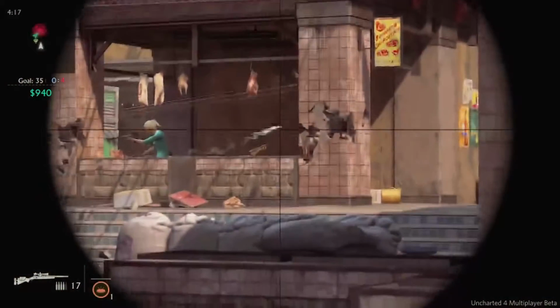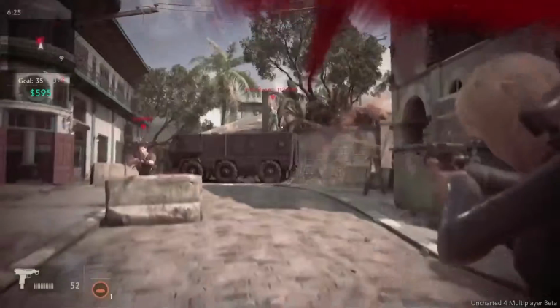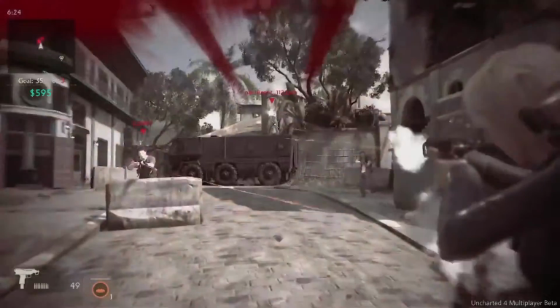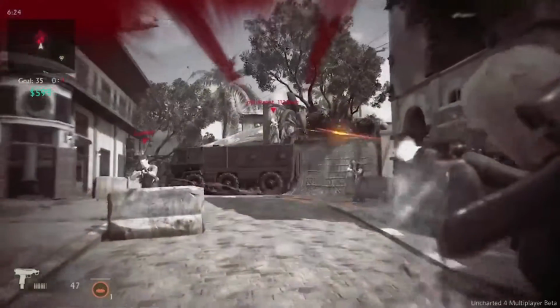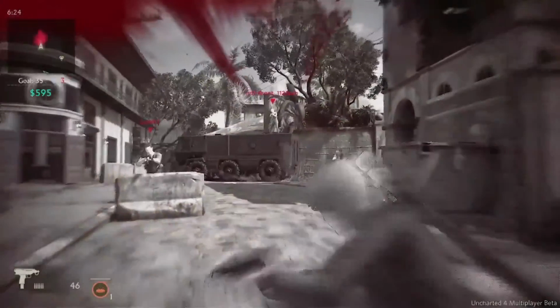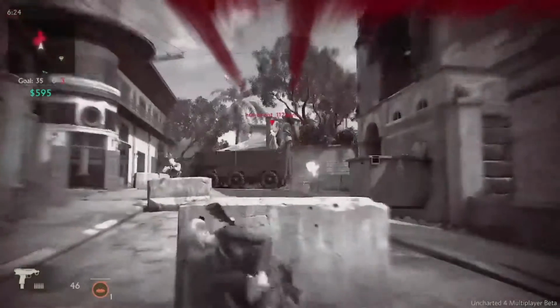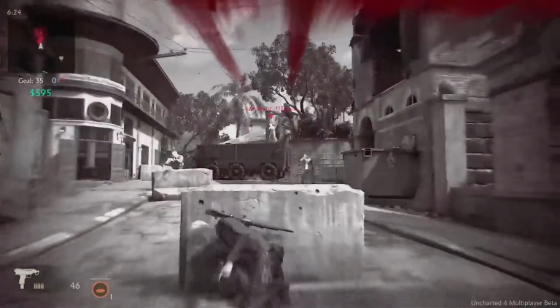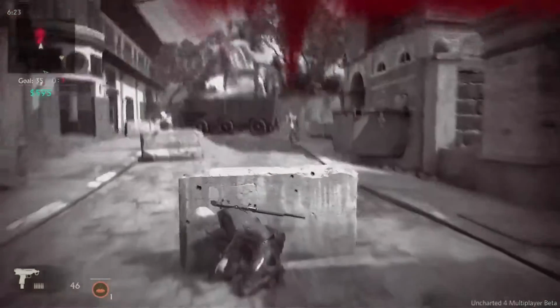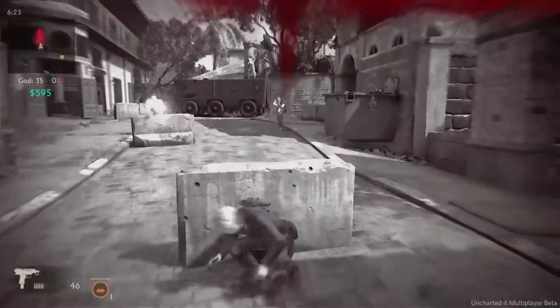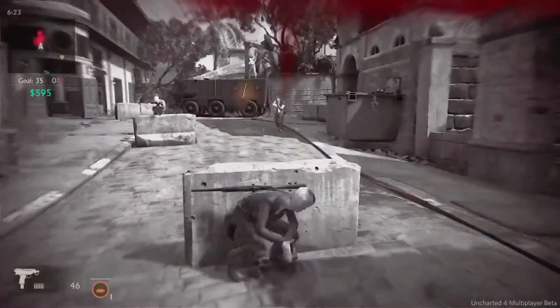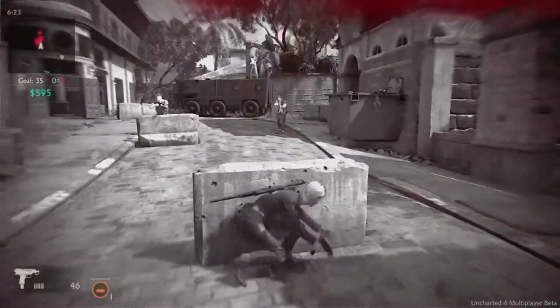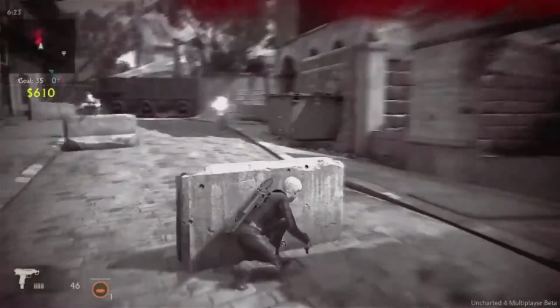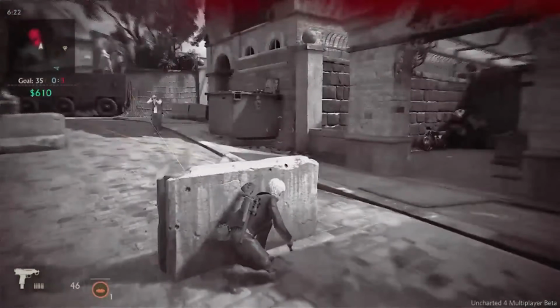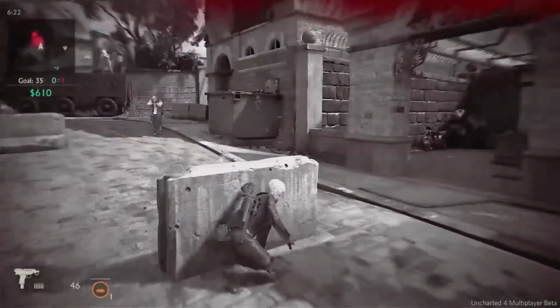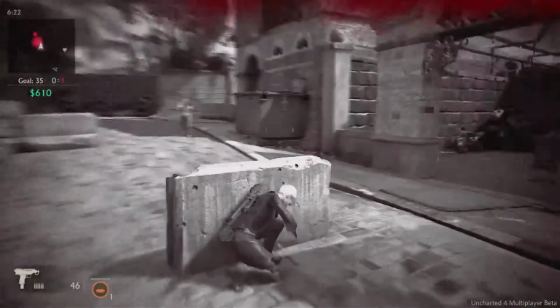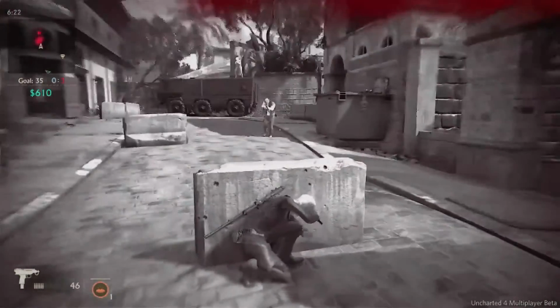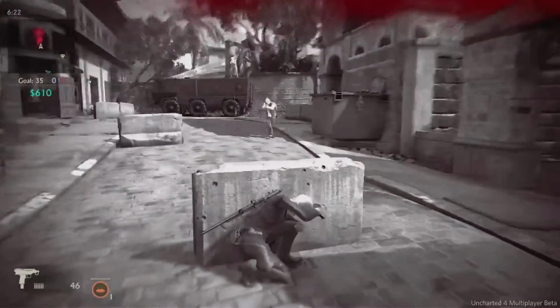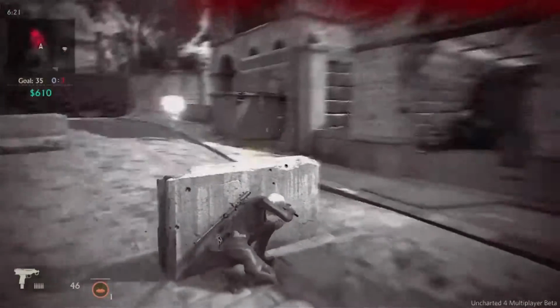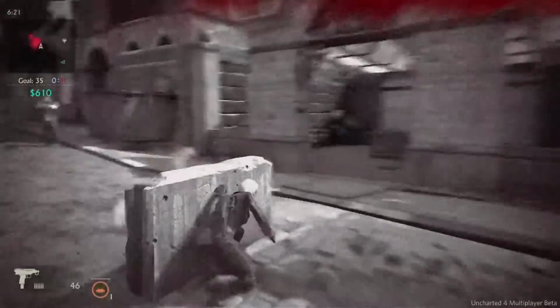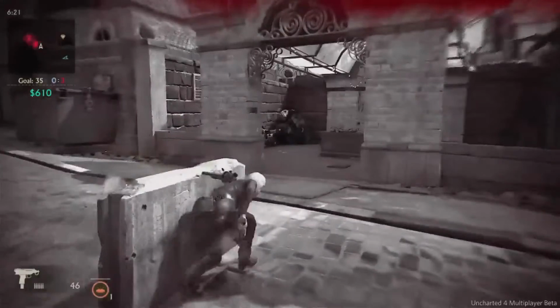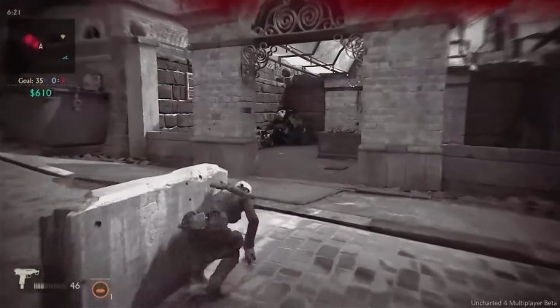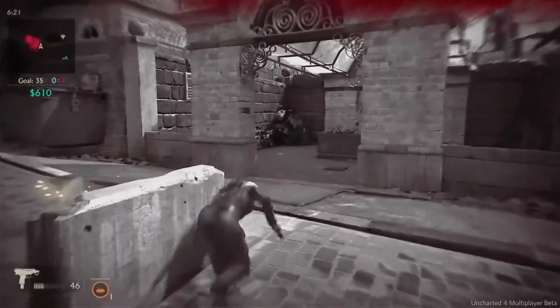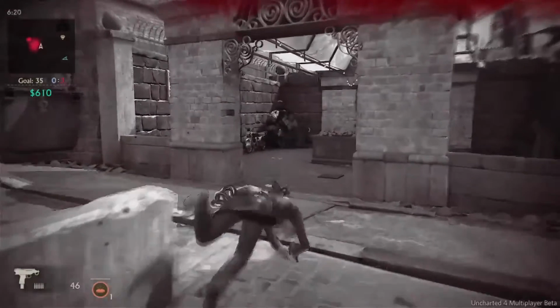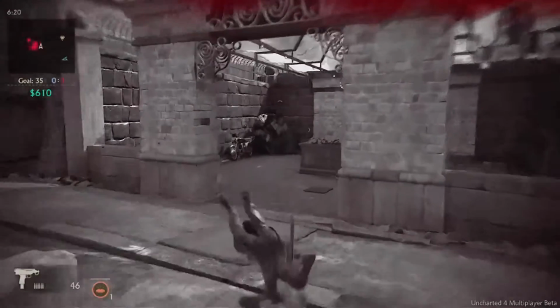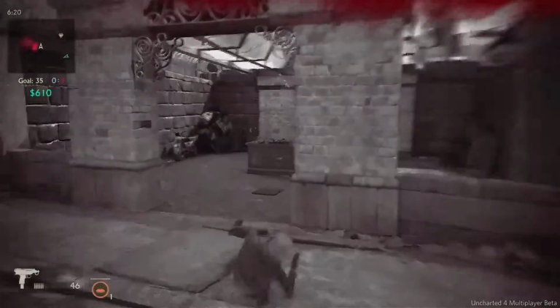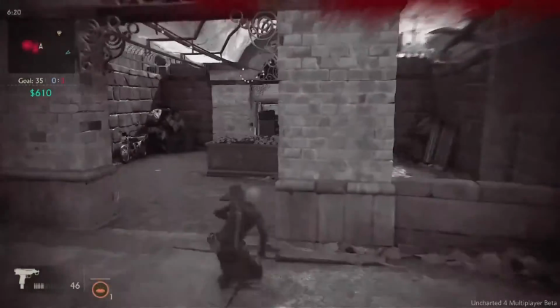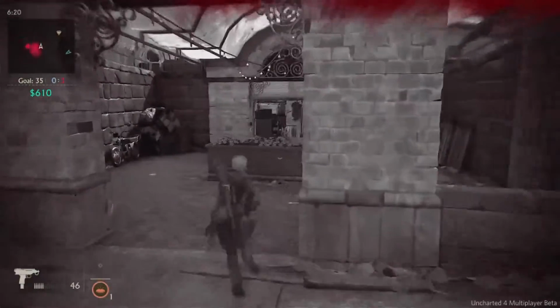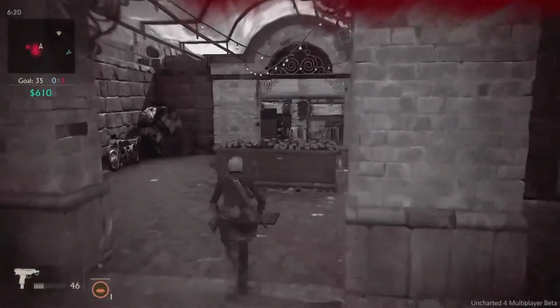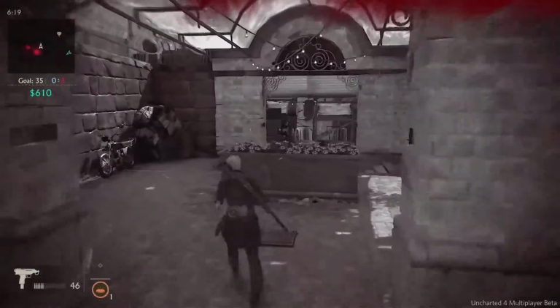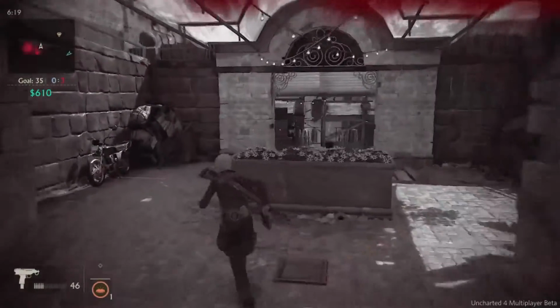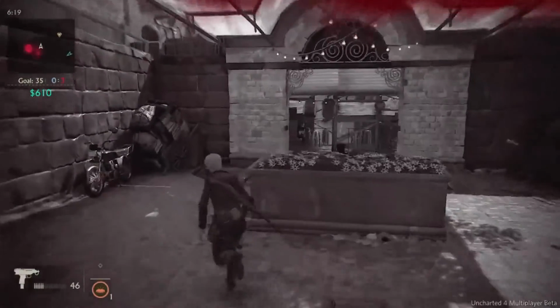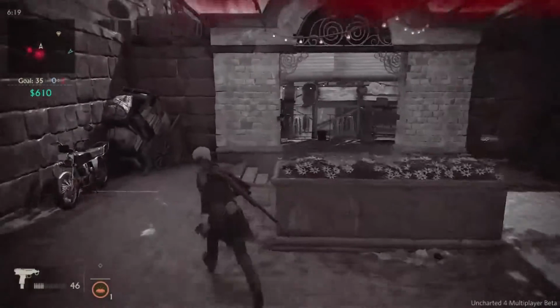Tip number nine: running away when you're outnumbered is effective. Roll, climb, and rope your way out of trouble.